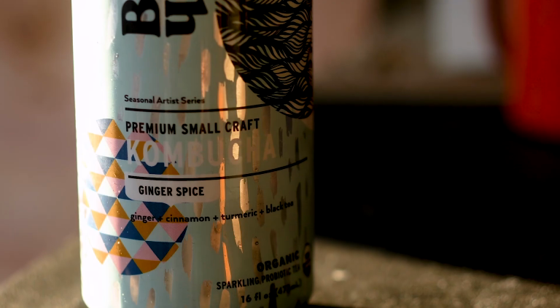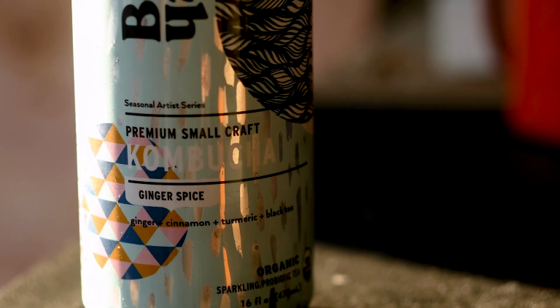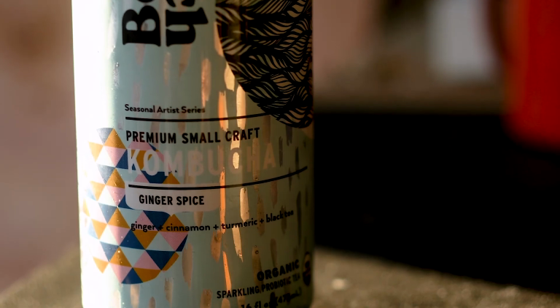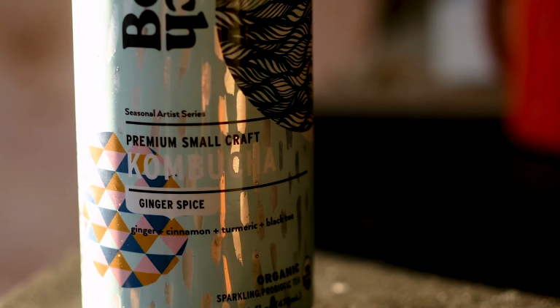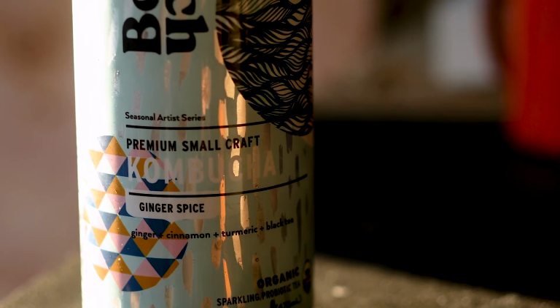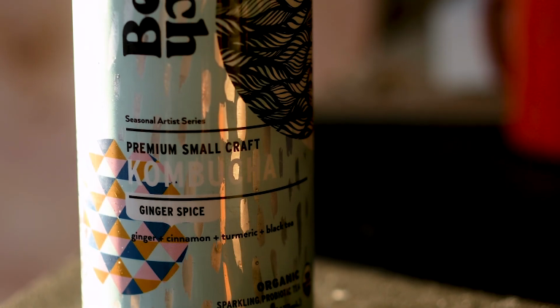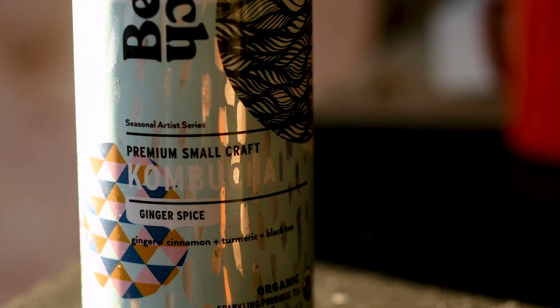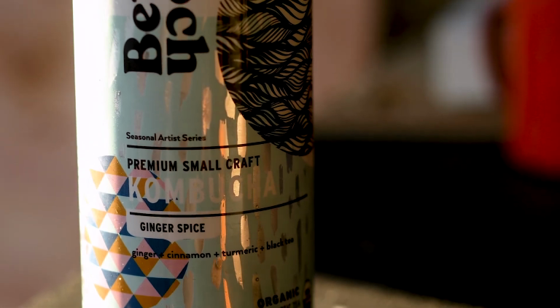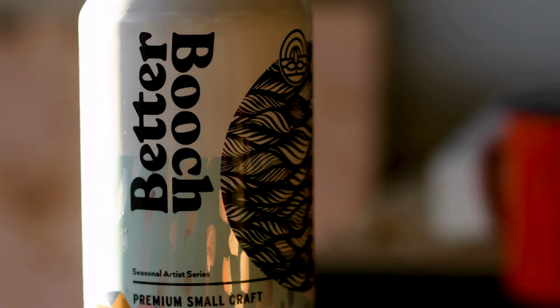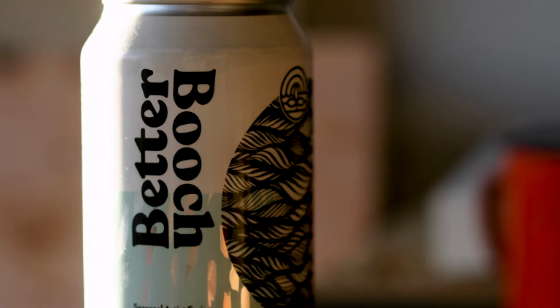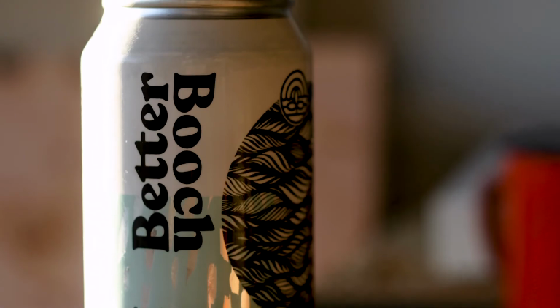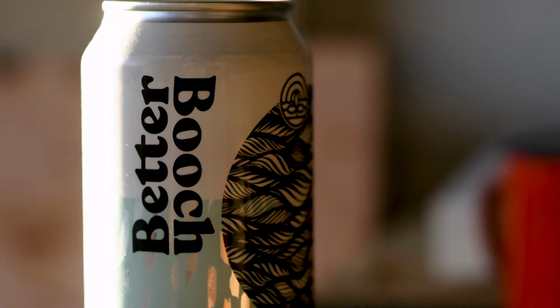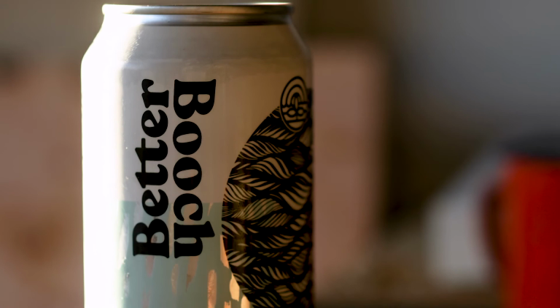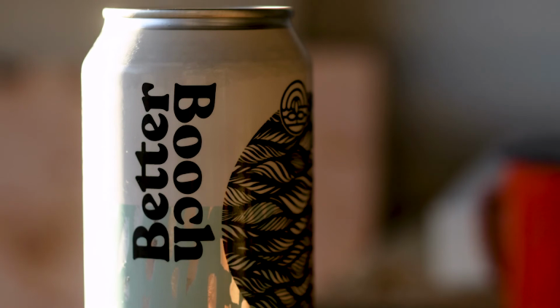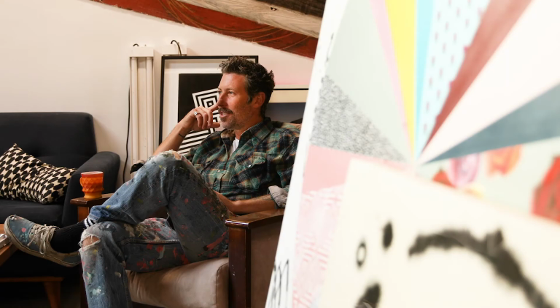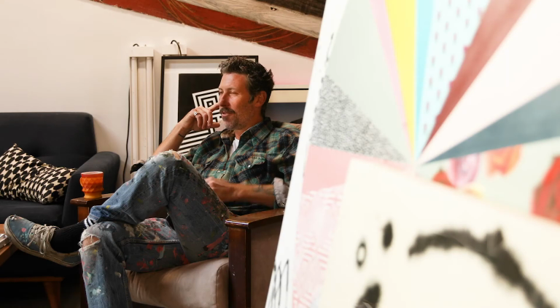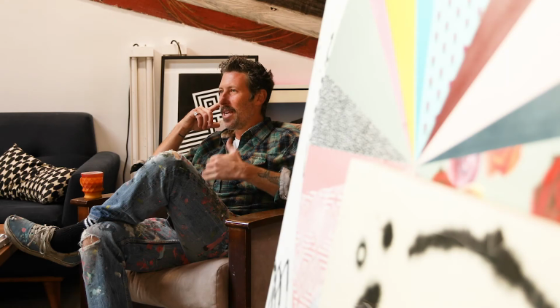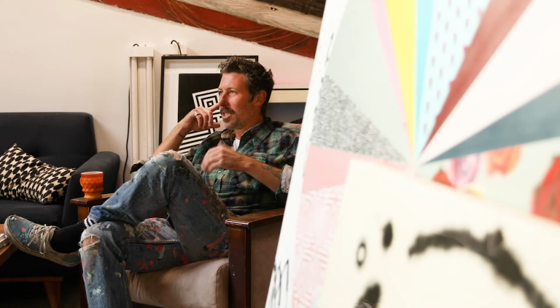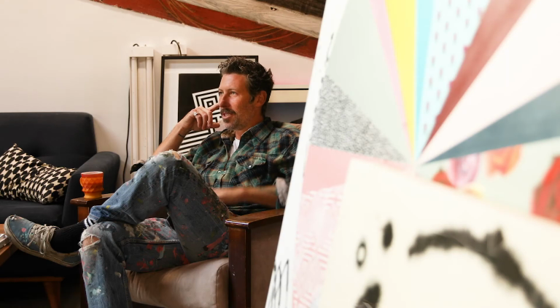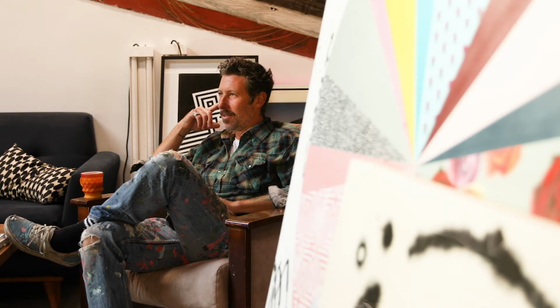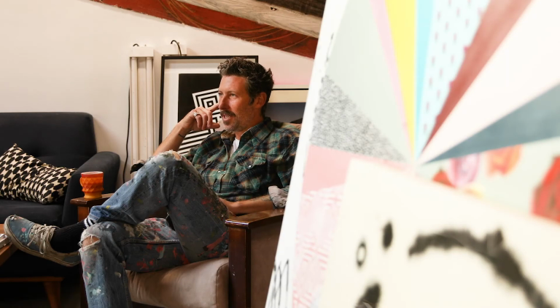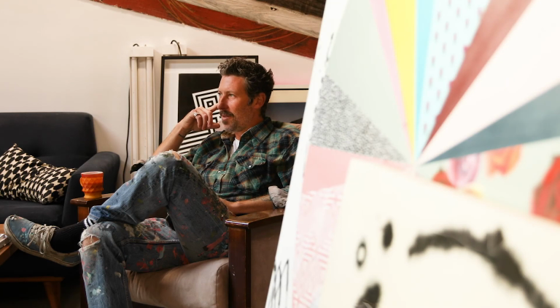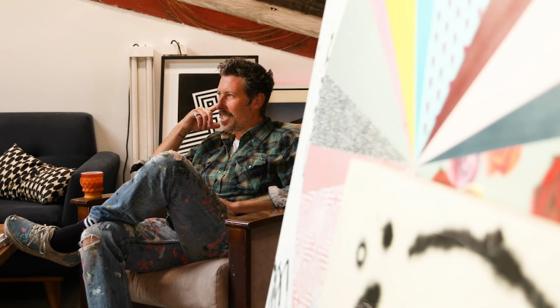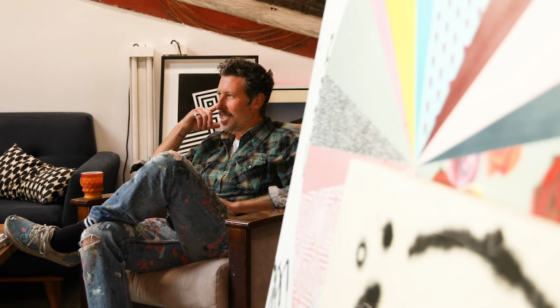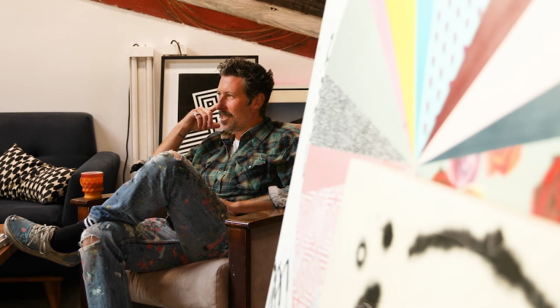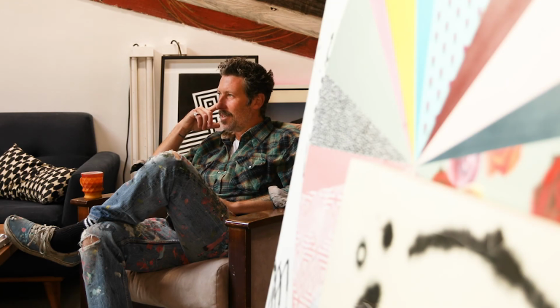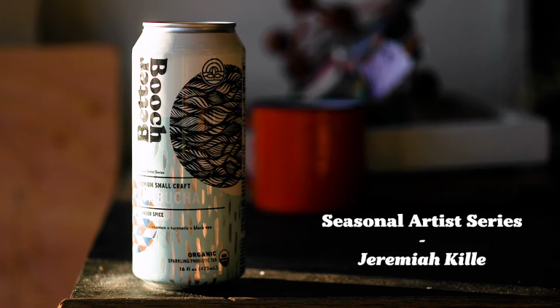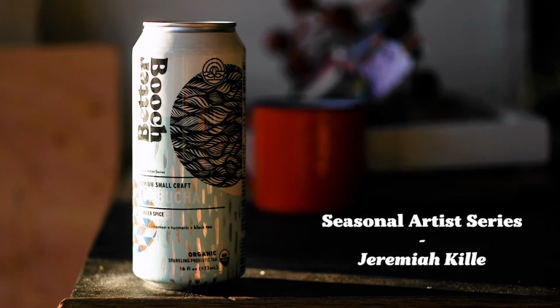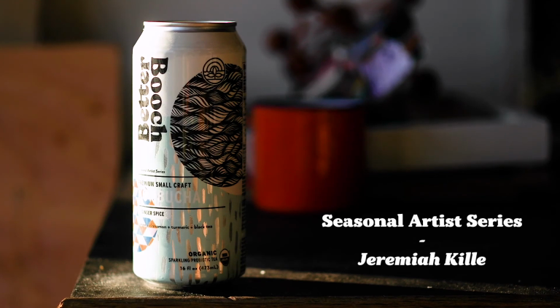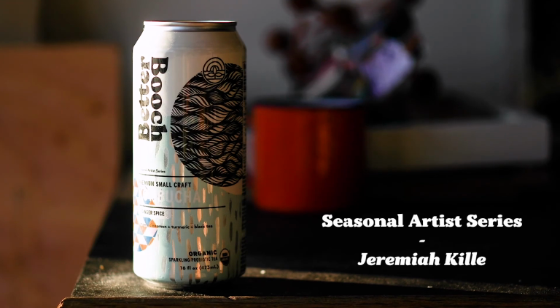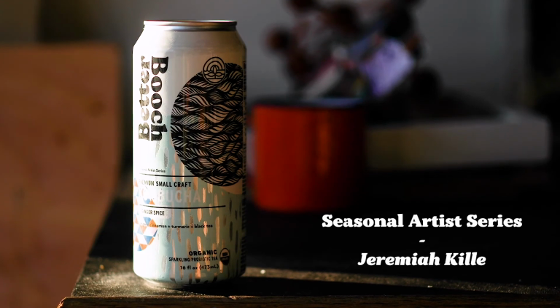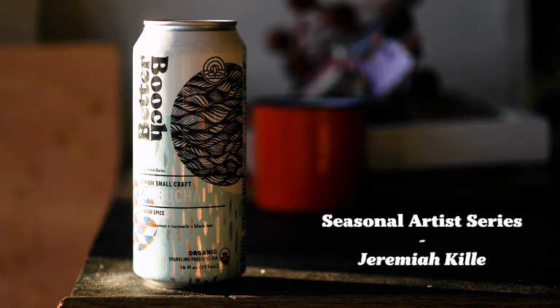I love BetterBooch. I love their product, so for me it definitely made sense to partner with them and do a project.